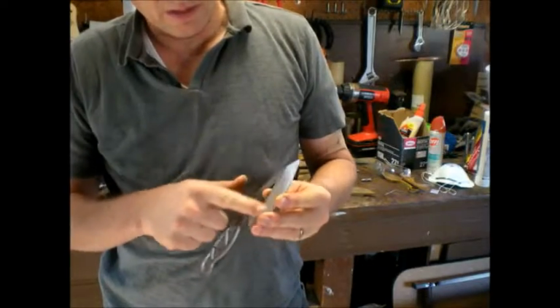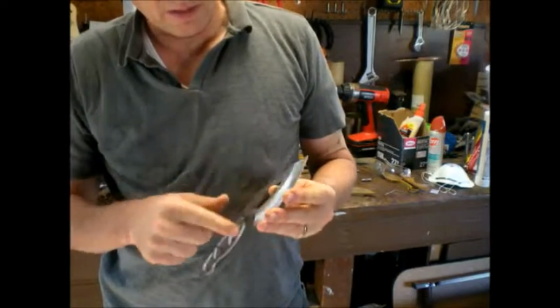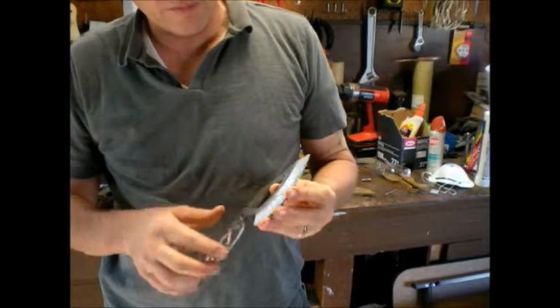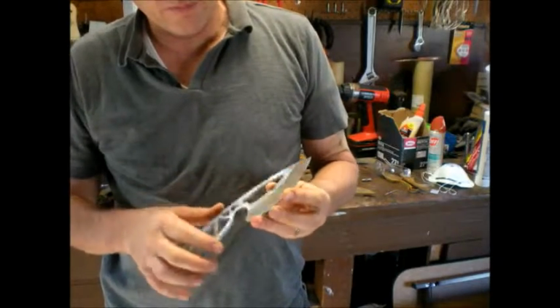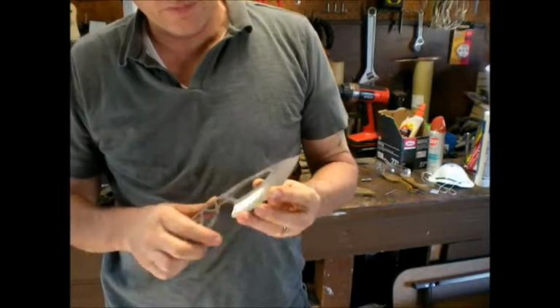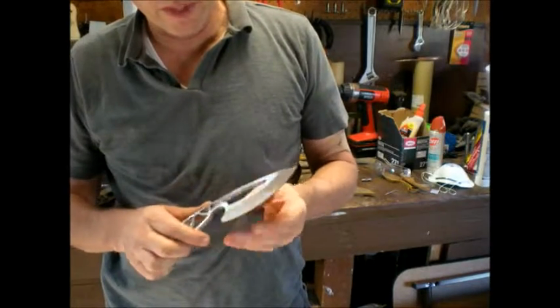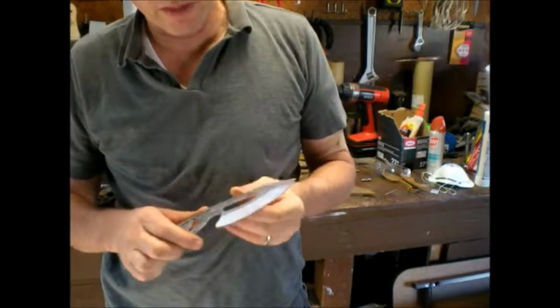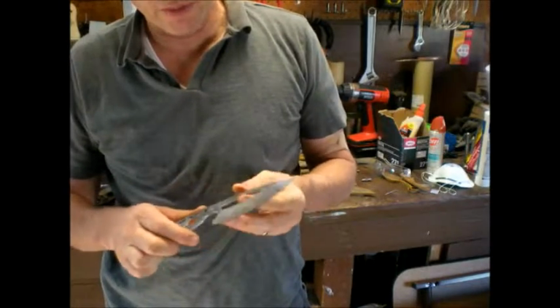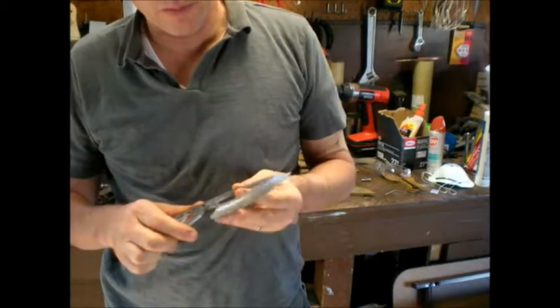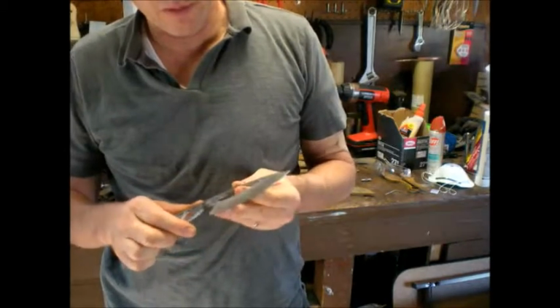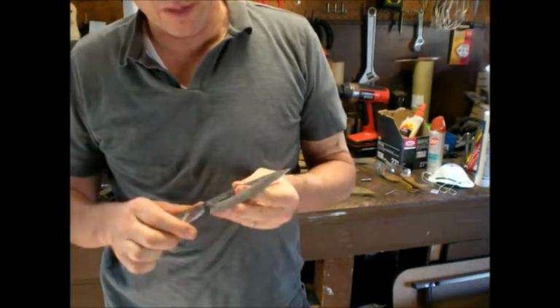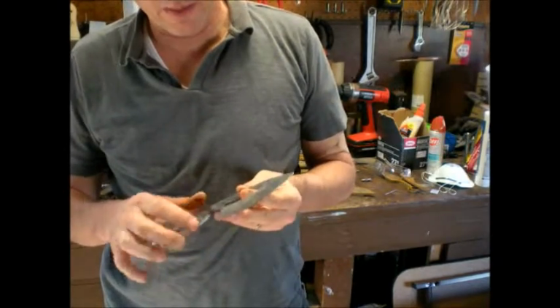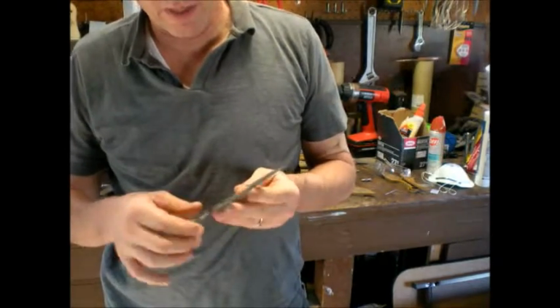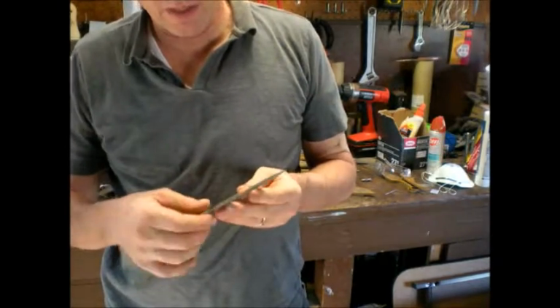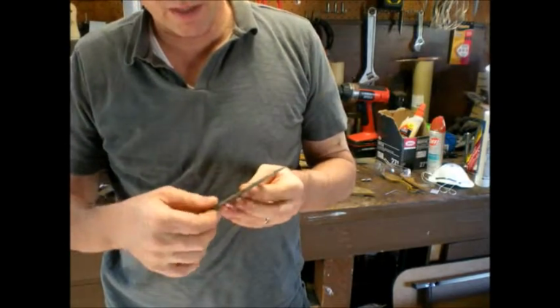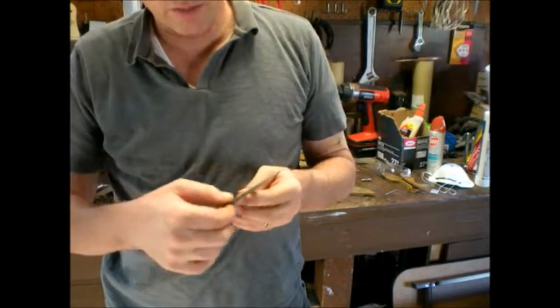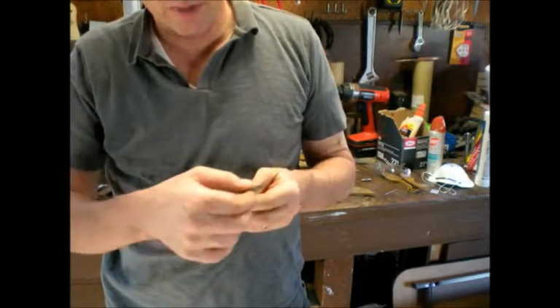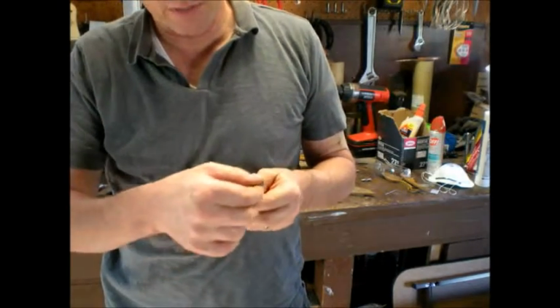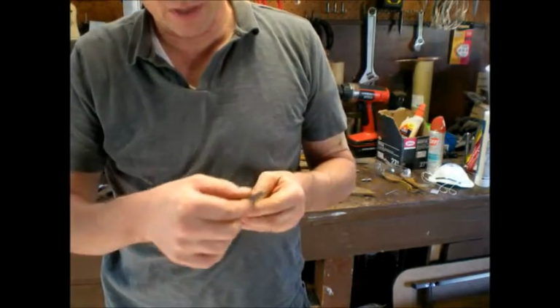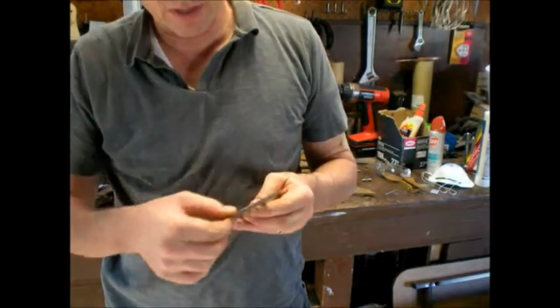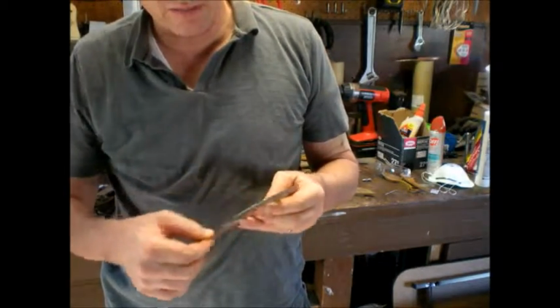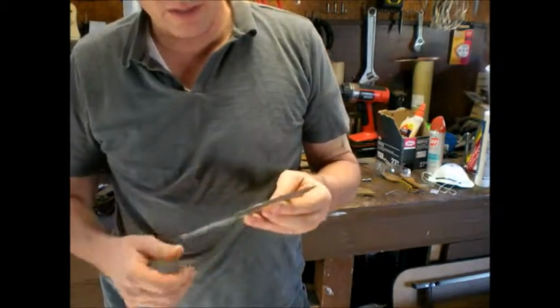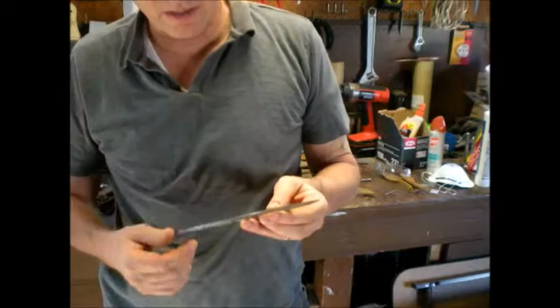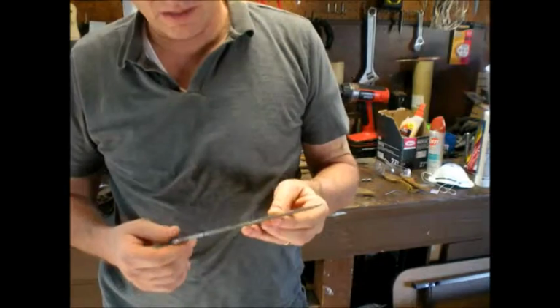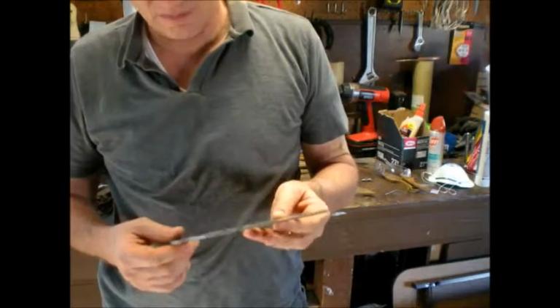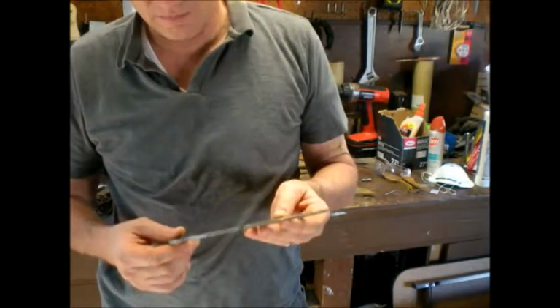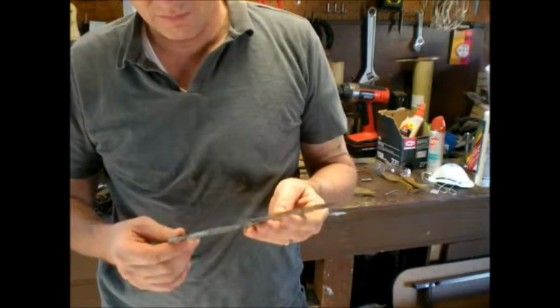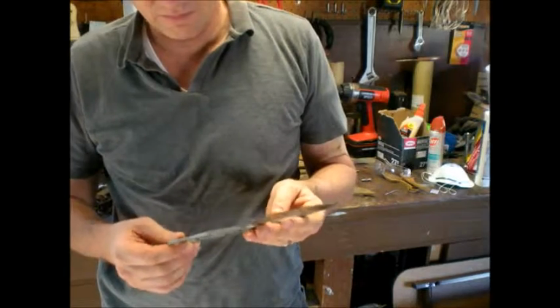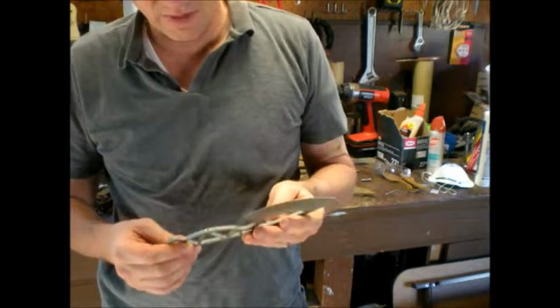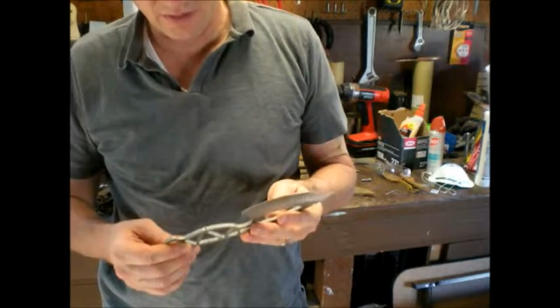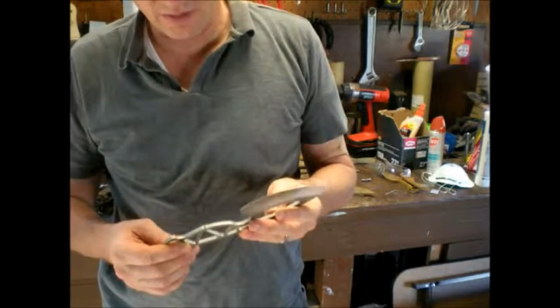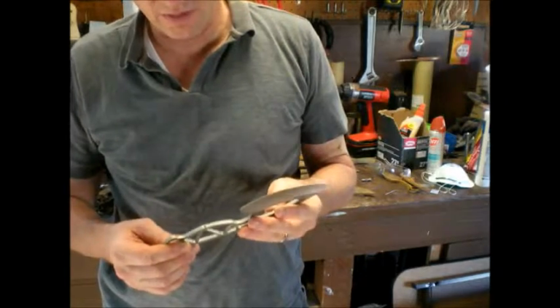I went ahead and threw a bevel on it with my new bevel jig that I made a day or two ago.